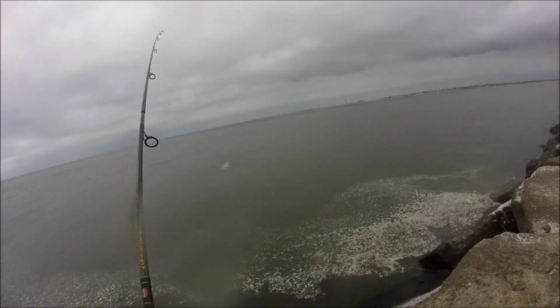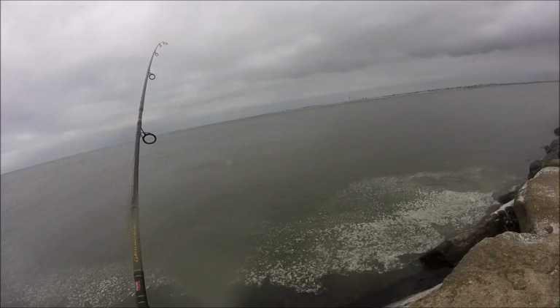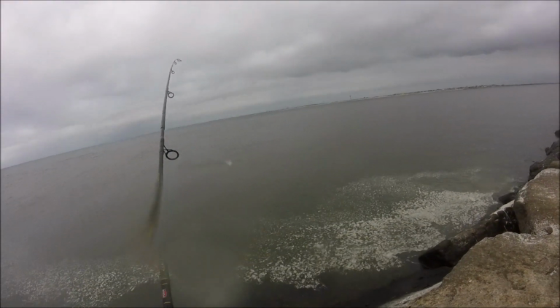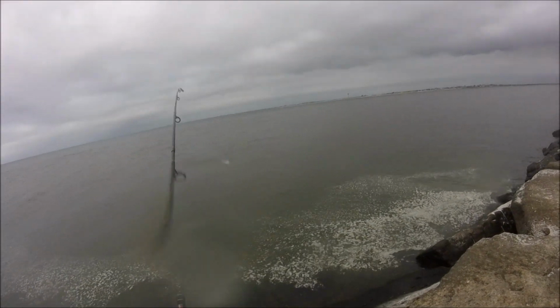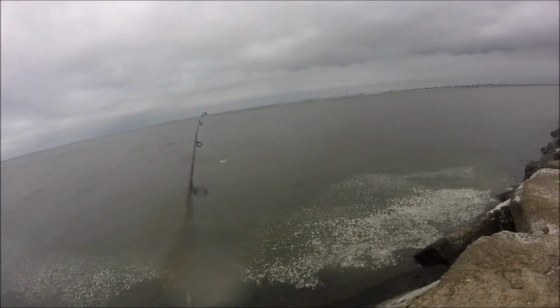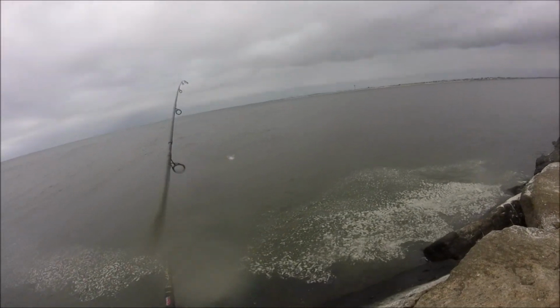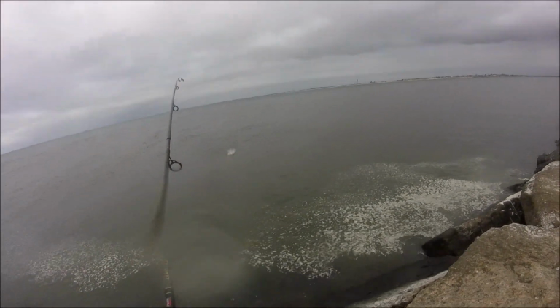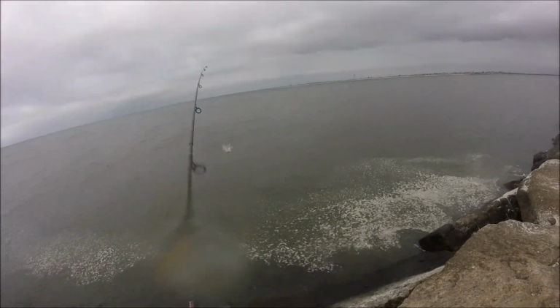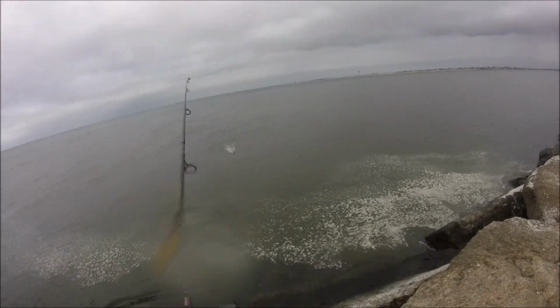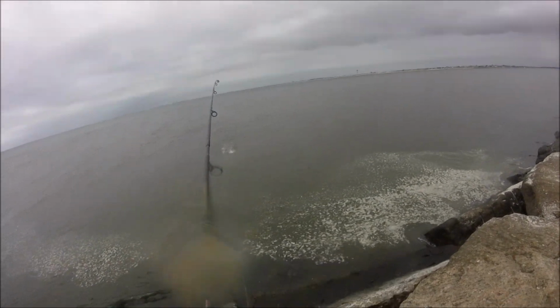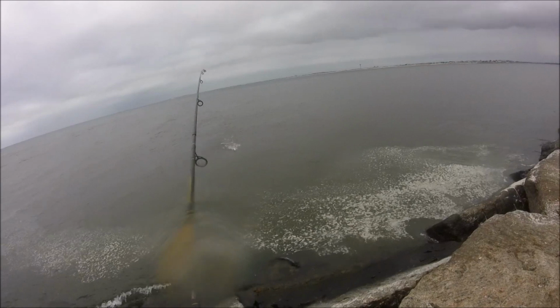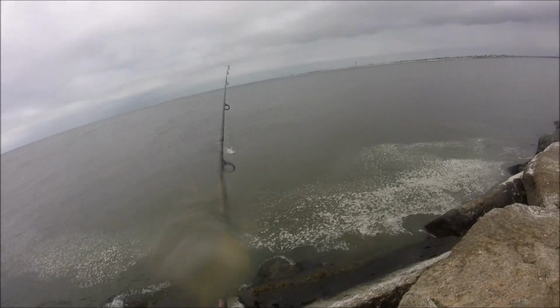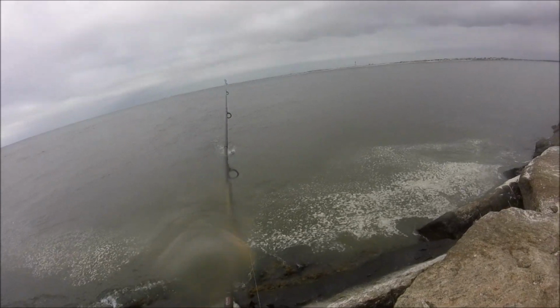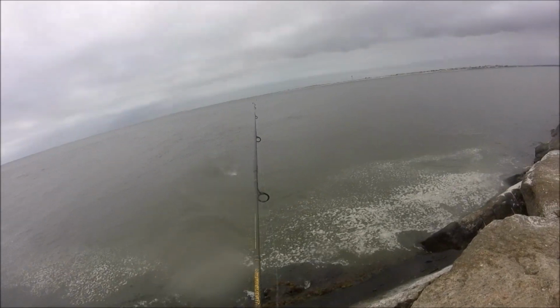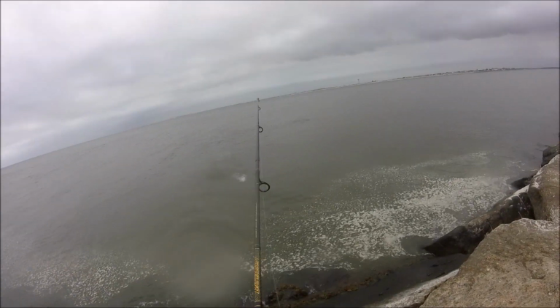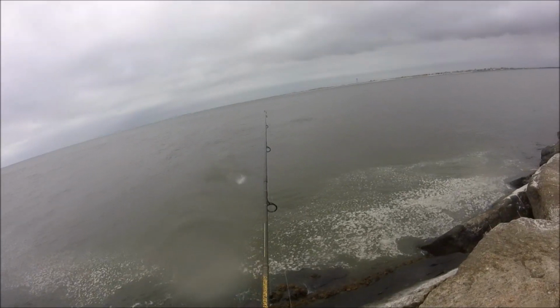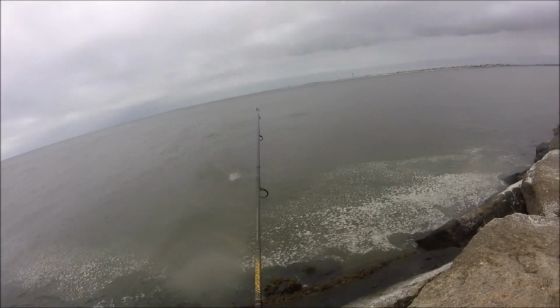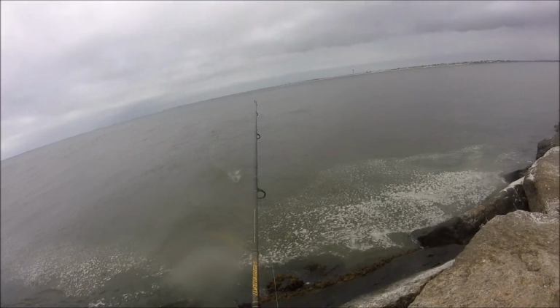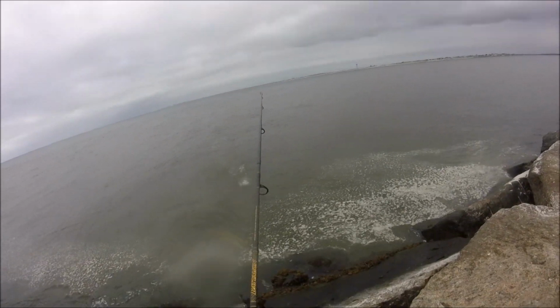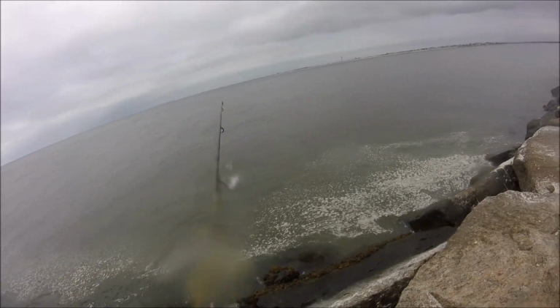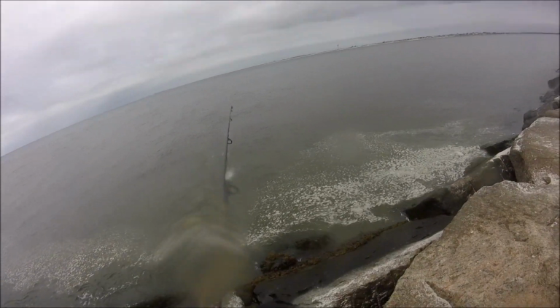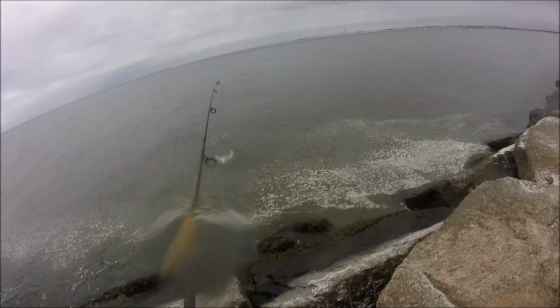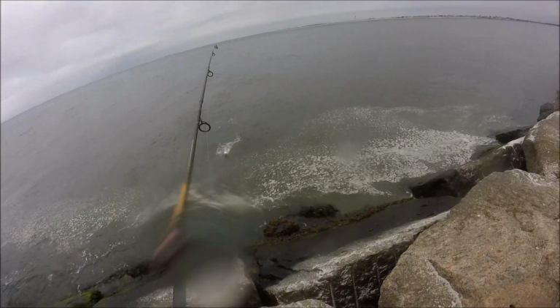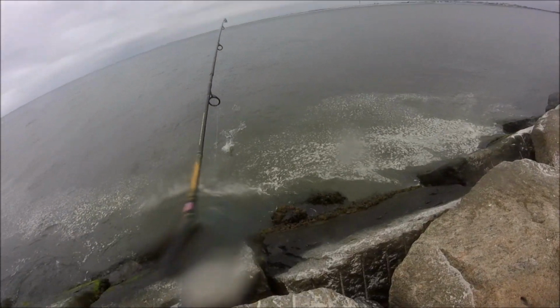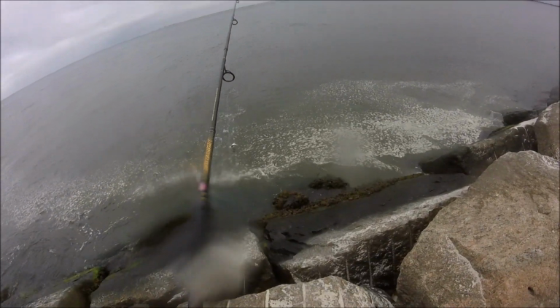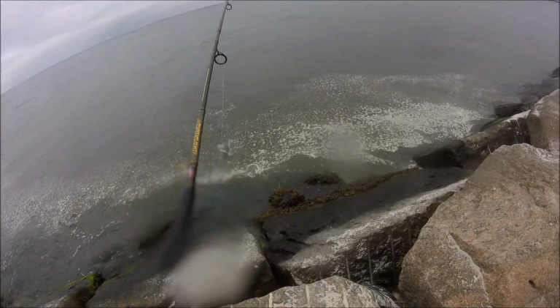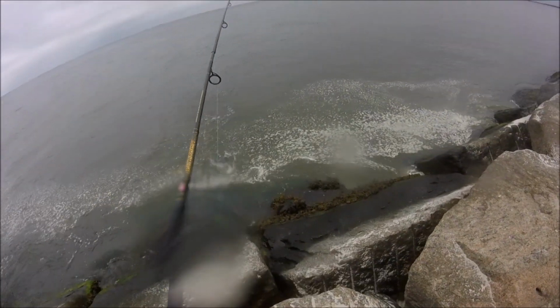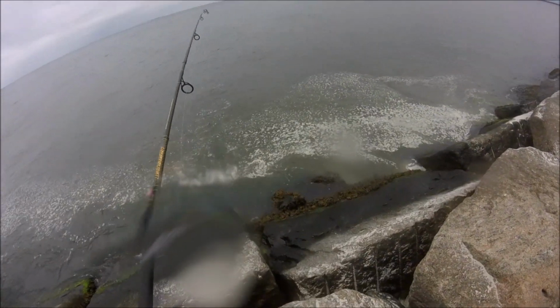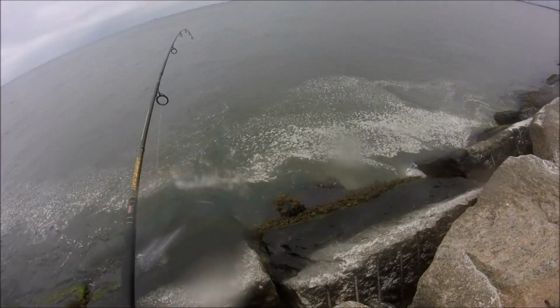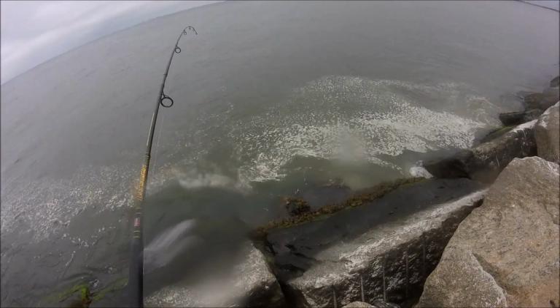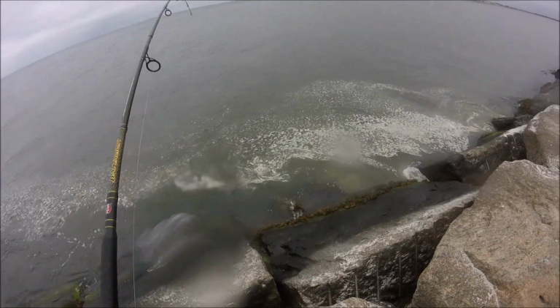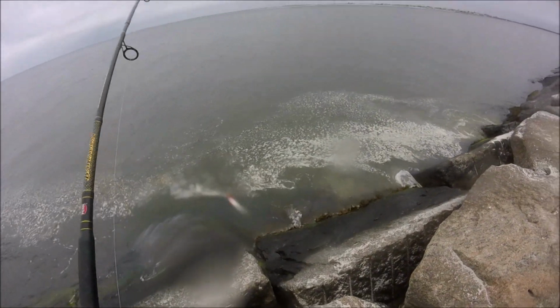Now, right in front of me there was a very tiny pod of bunker and here you'll see I snagged one and reeled it in.